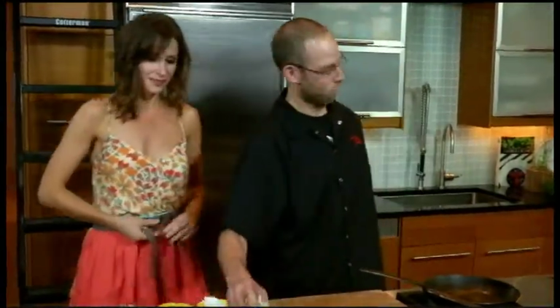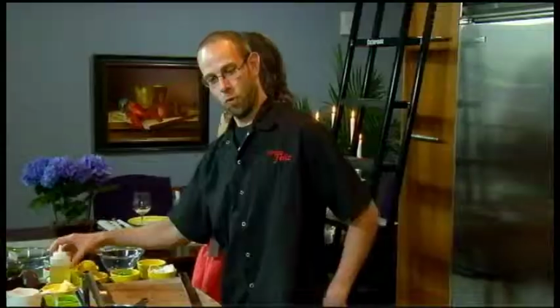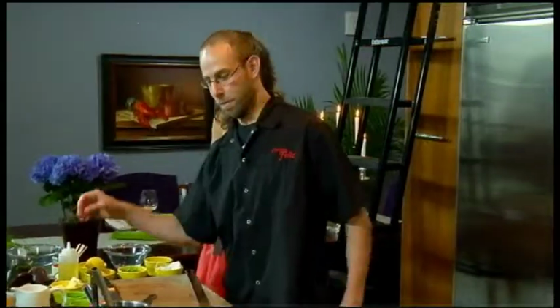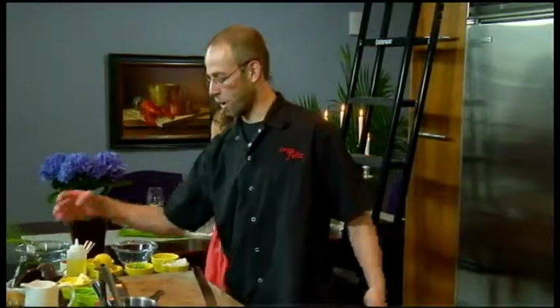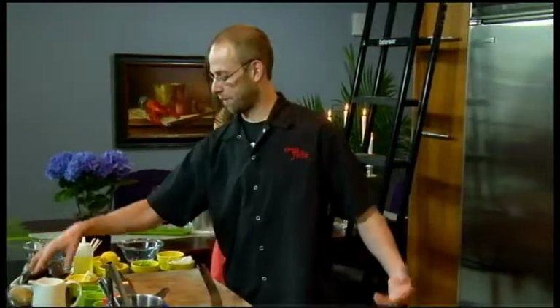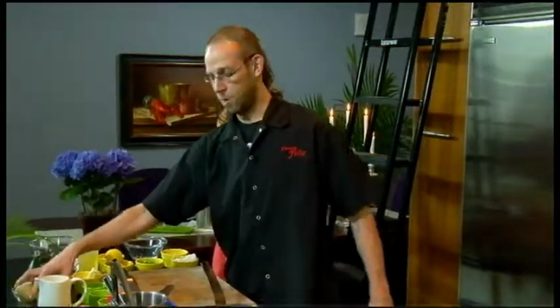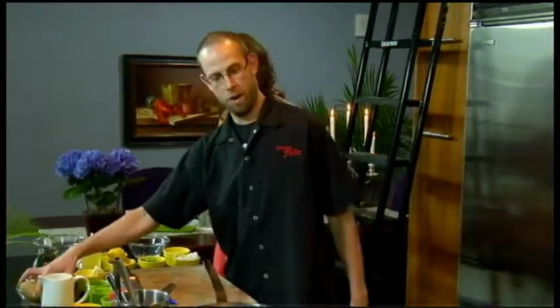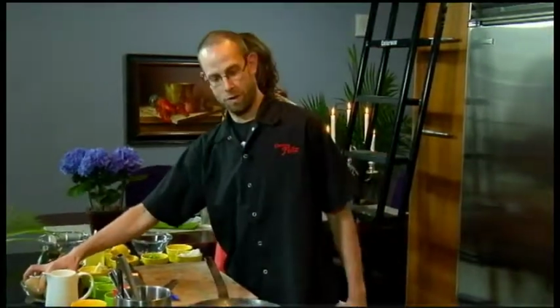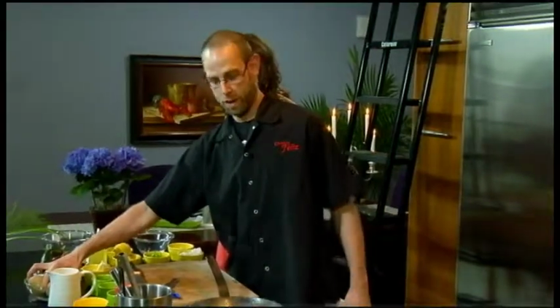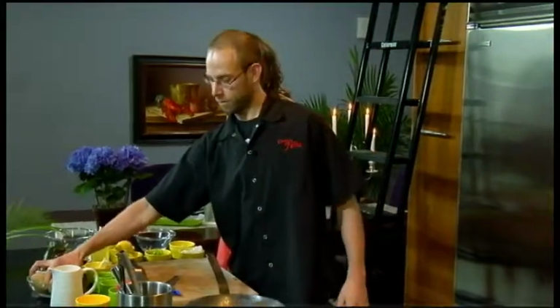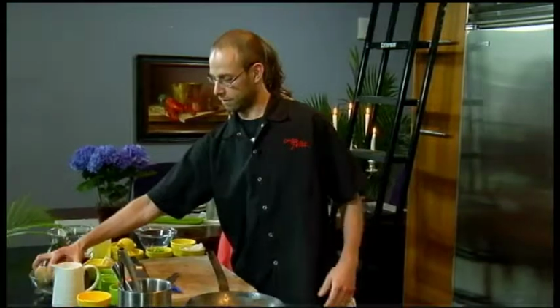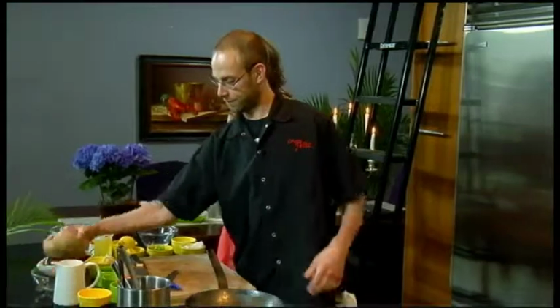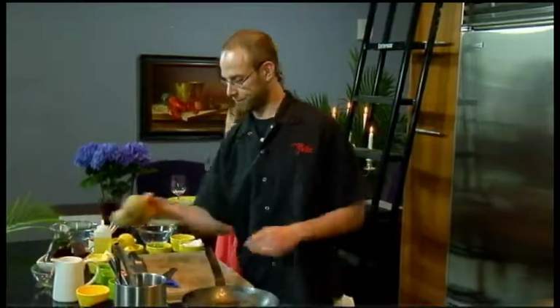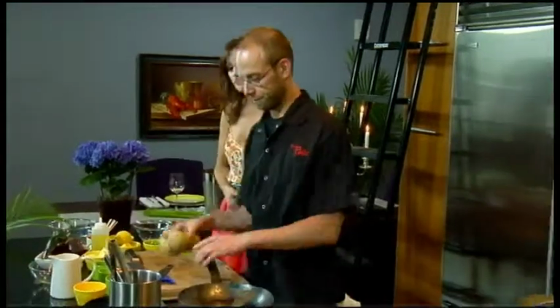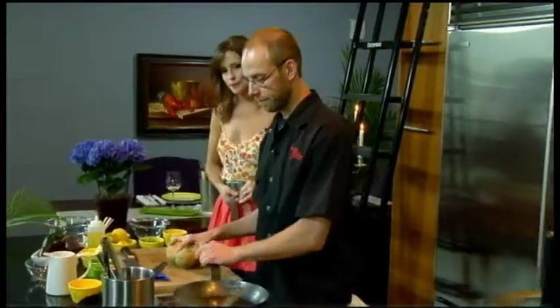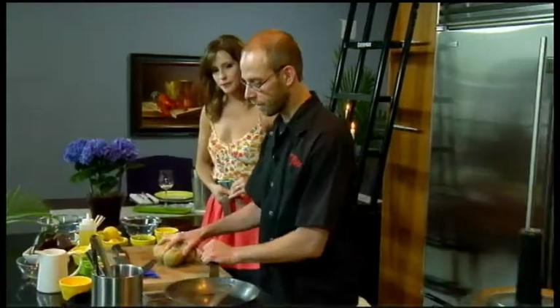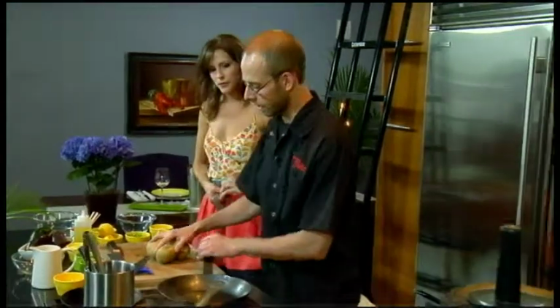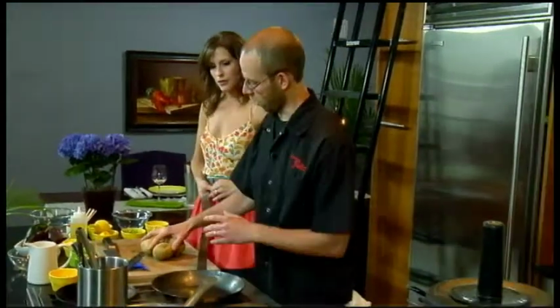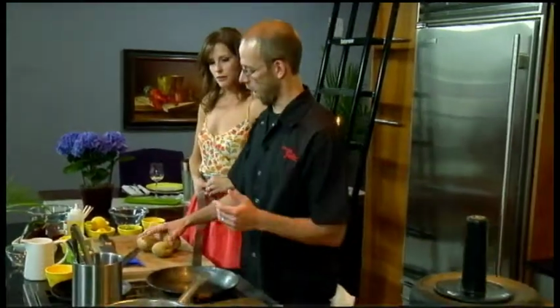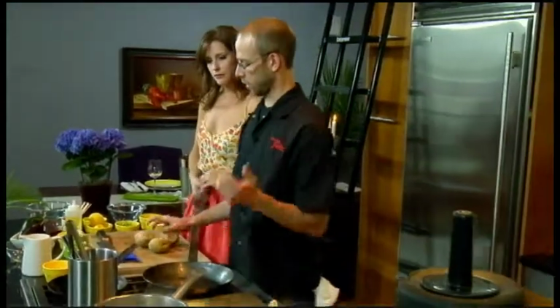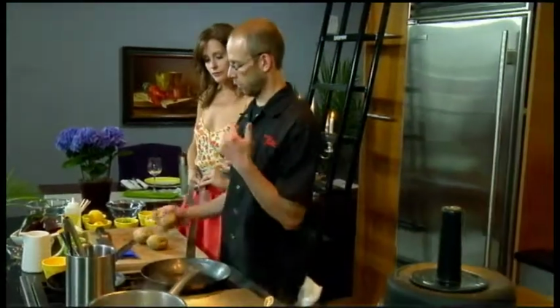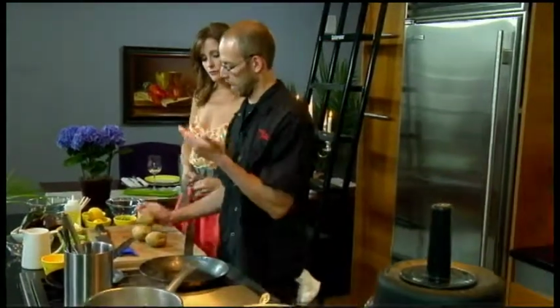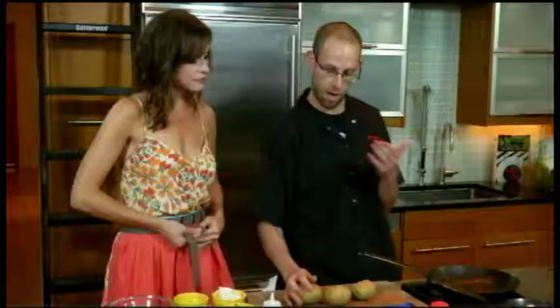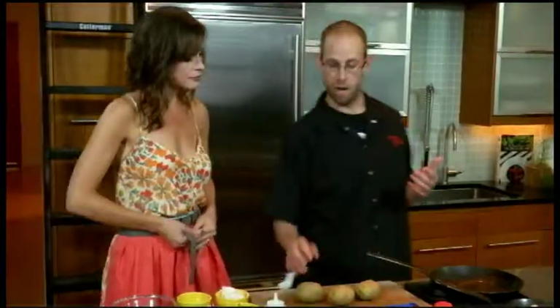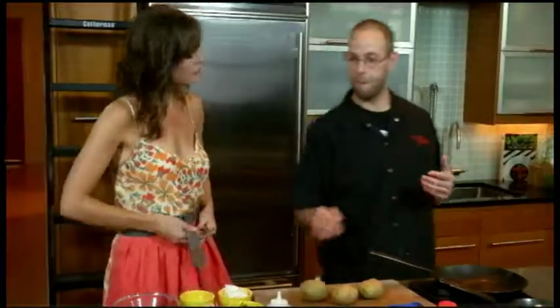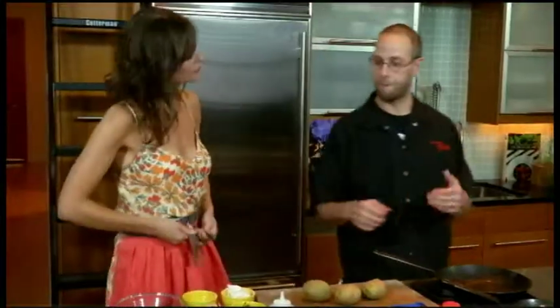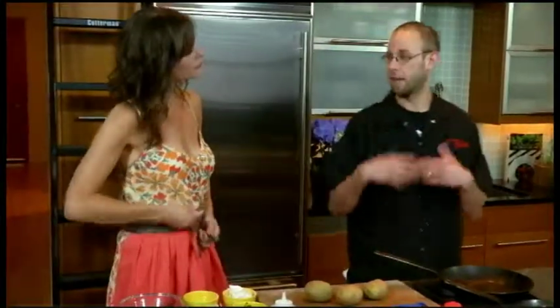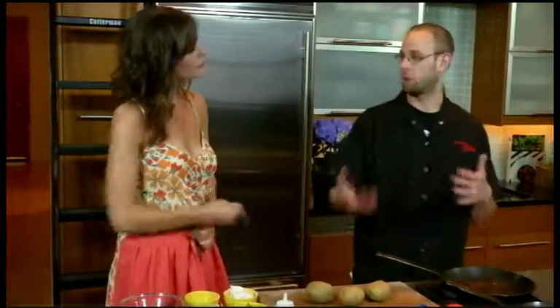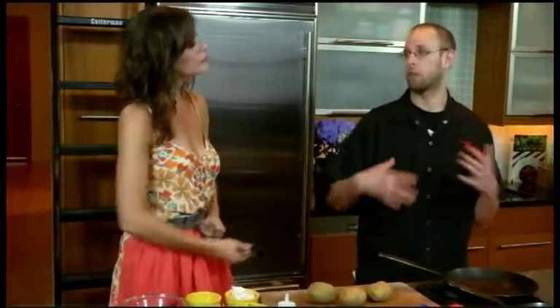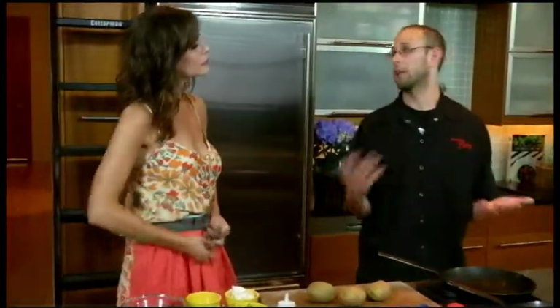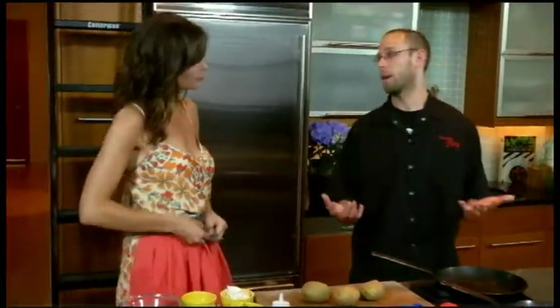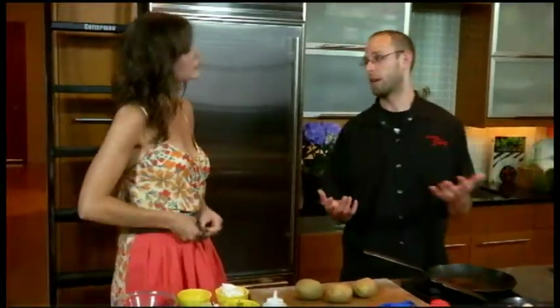We're going to make our potato puree for the octopus. Octopus and potato is just a classic combination.